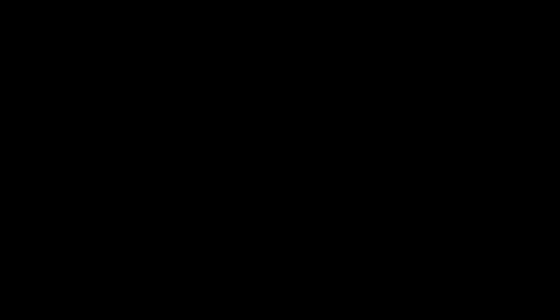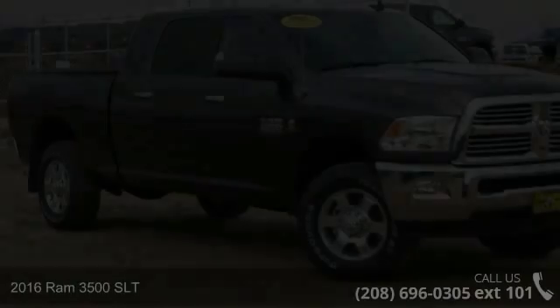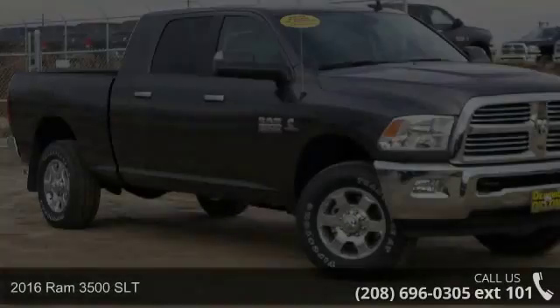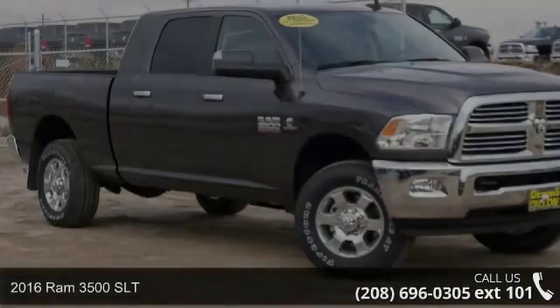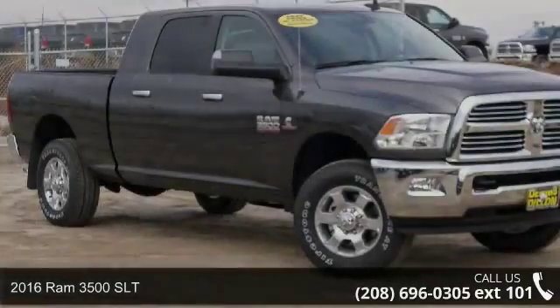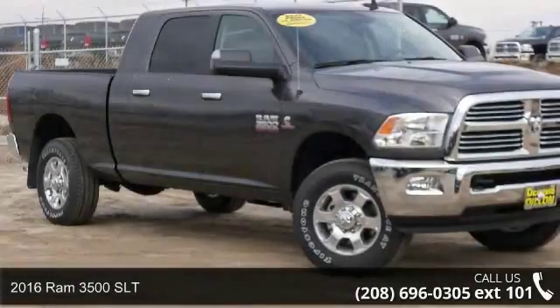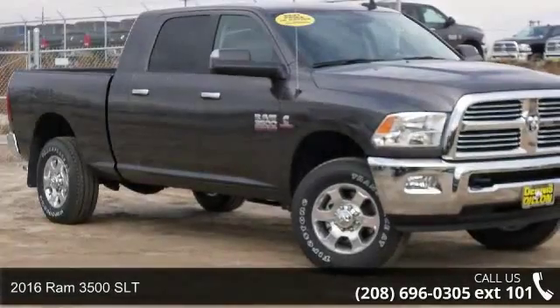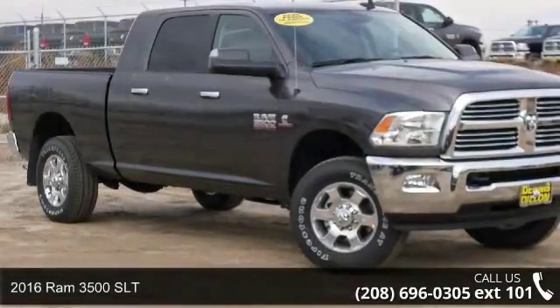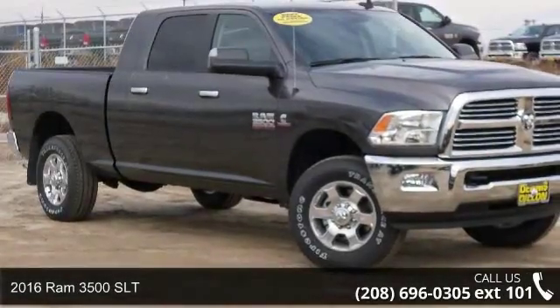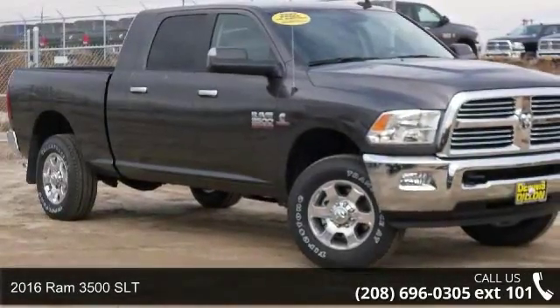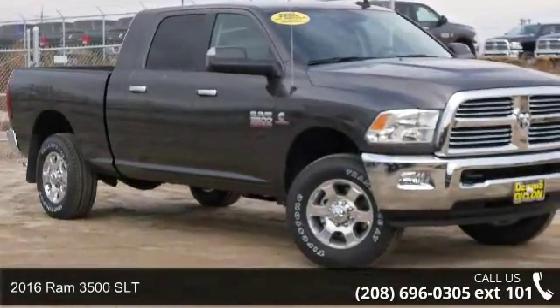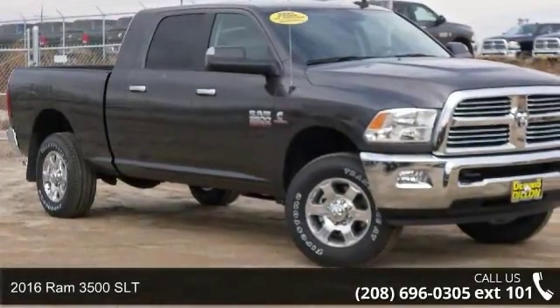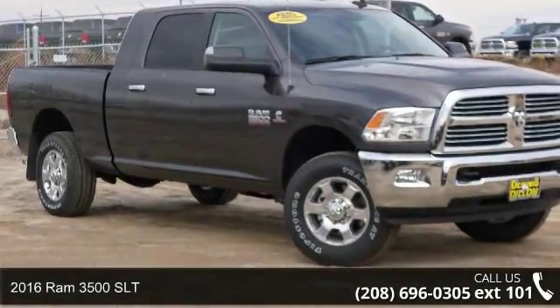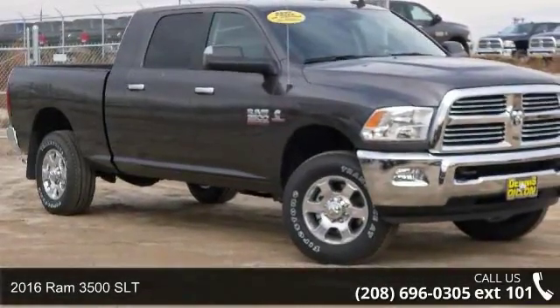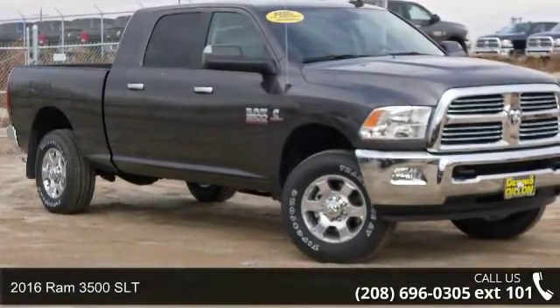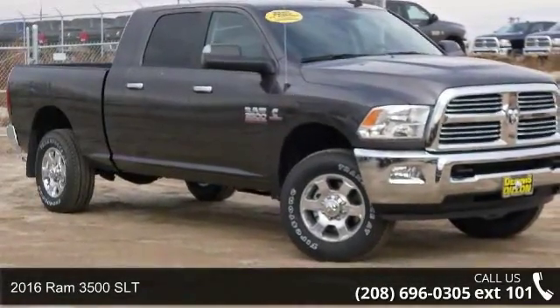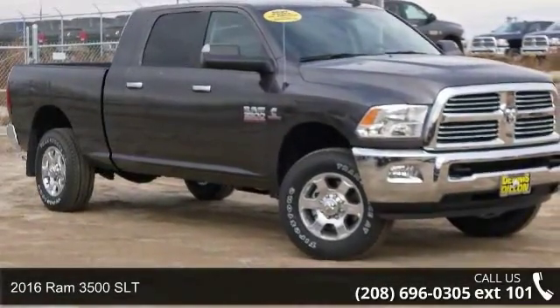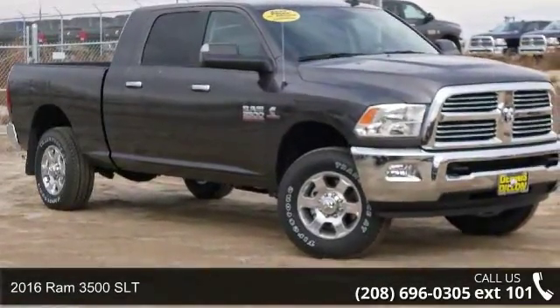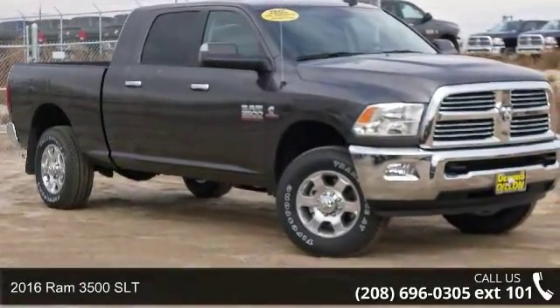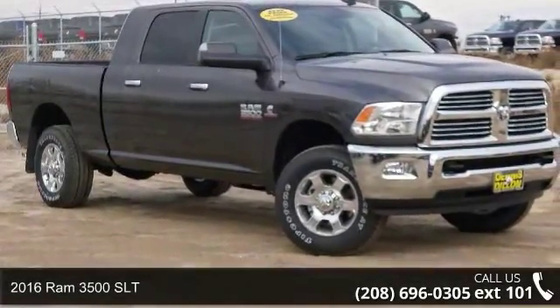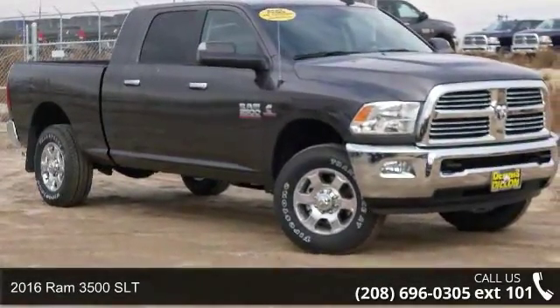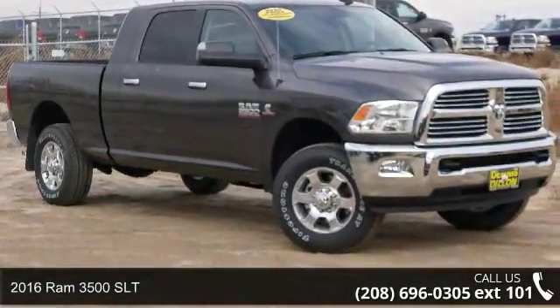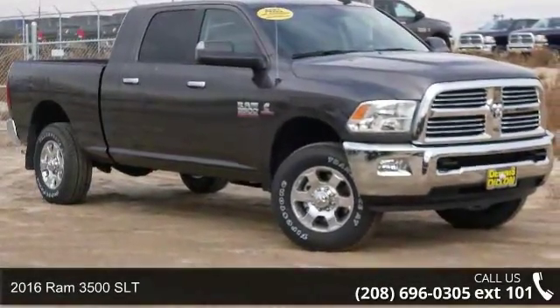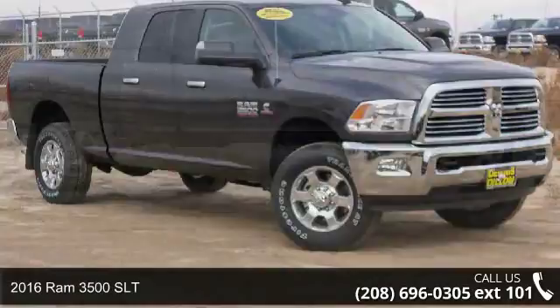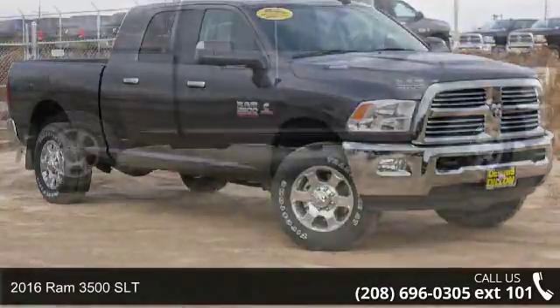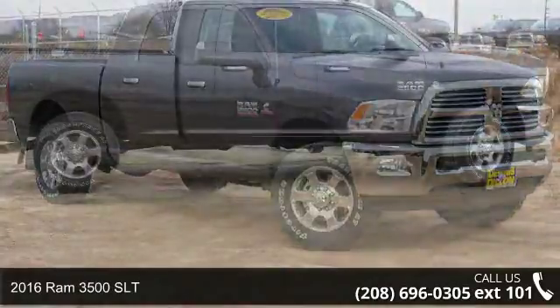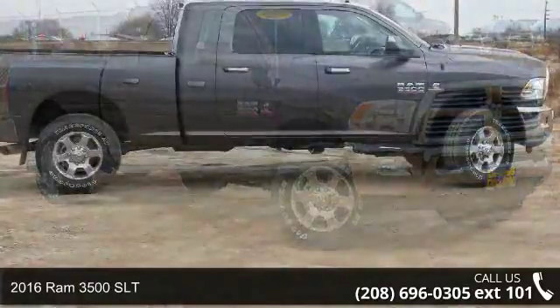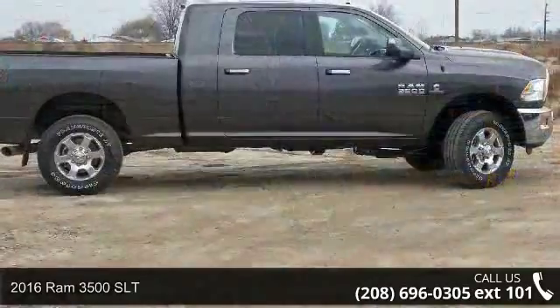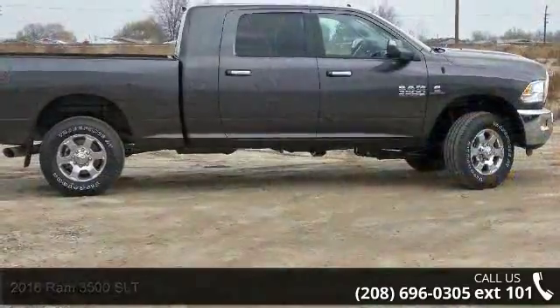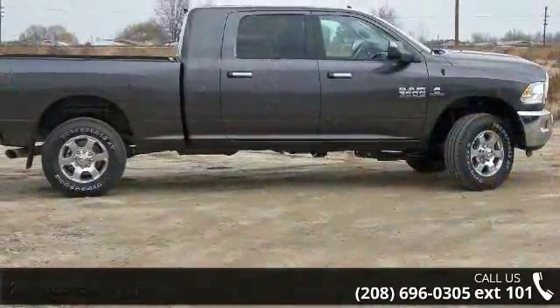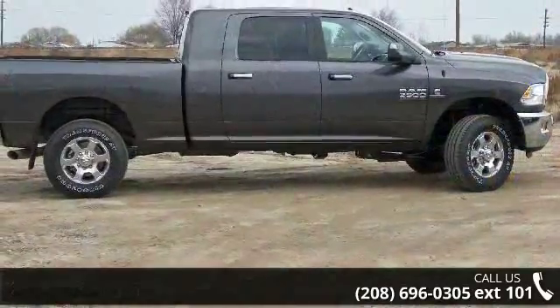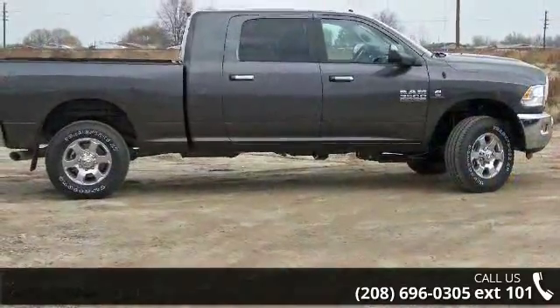Step into the 2016 Ram 3500 SLT. This may be the set of wheels you've been looking for.